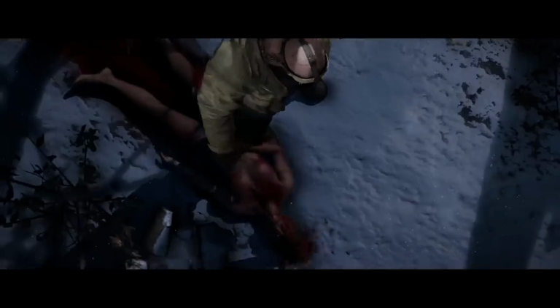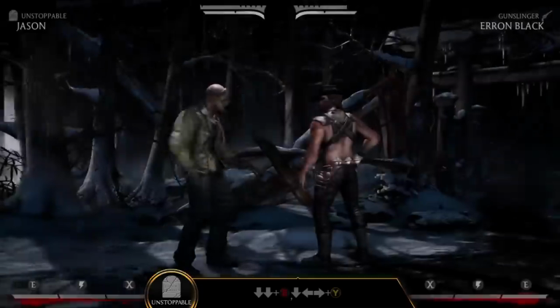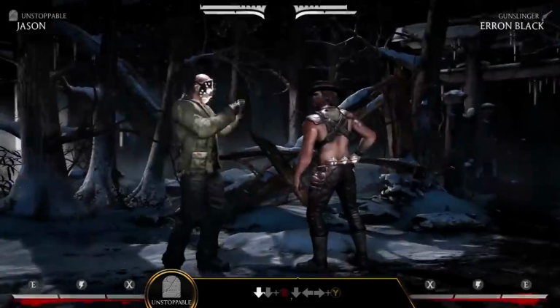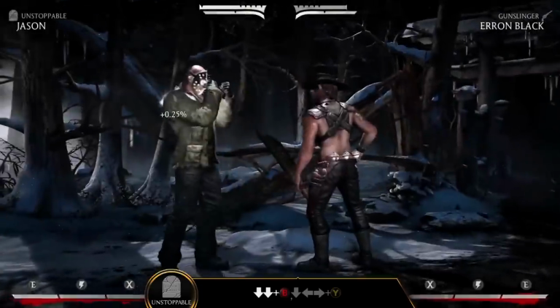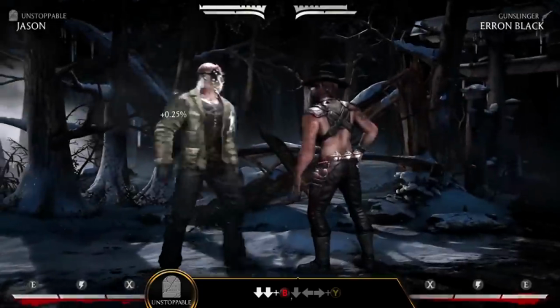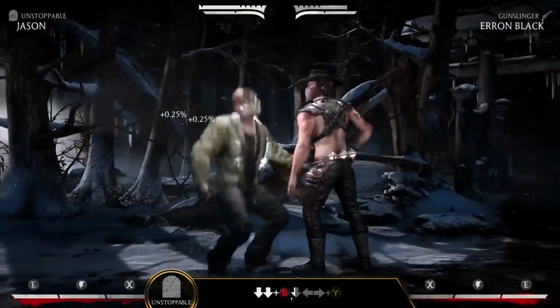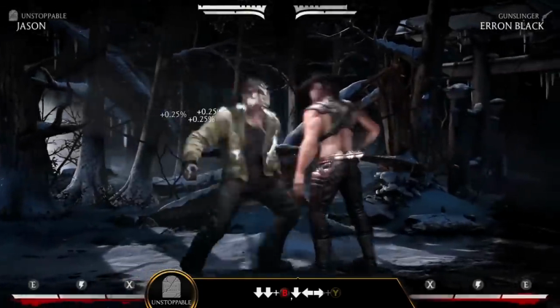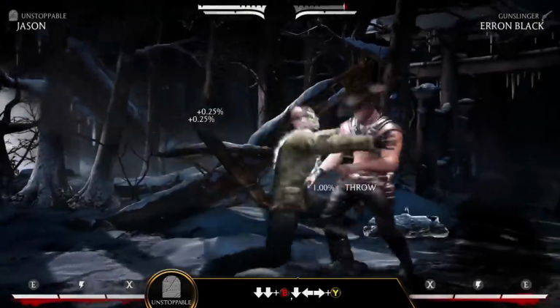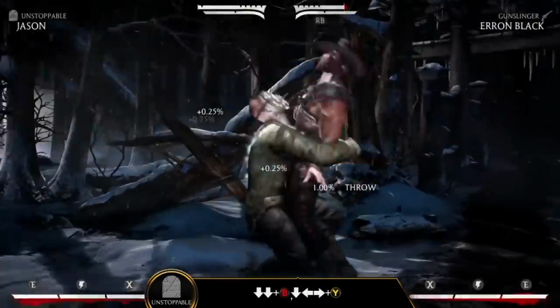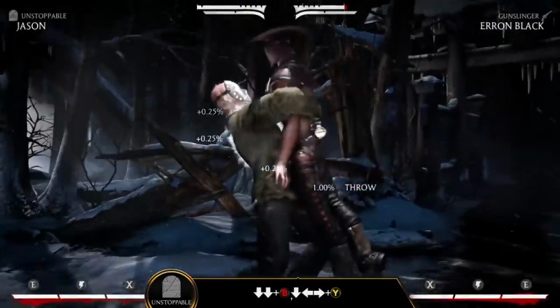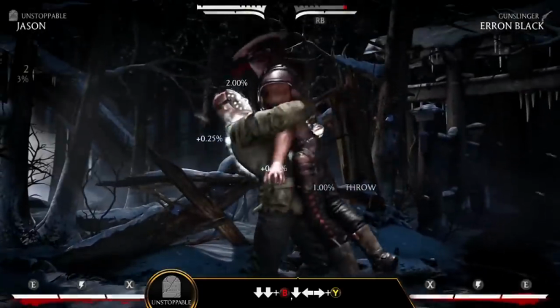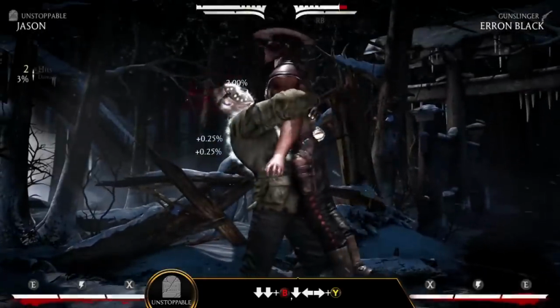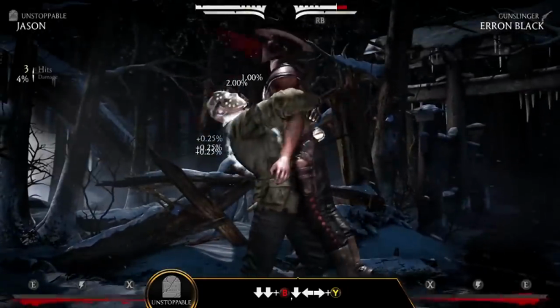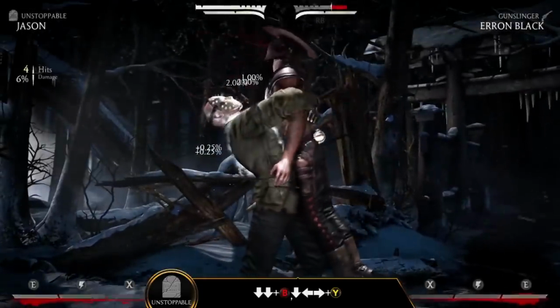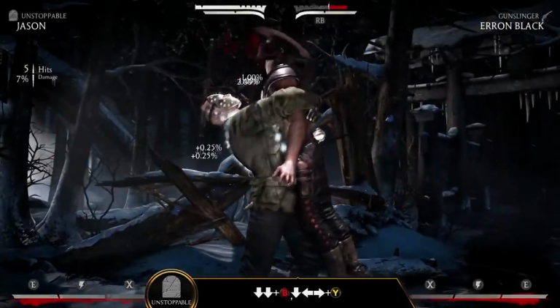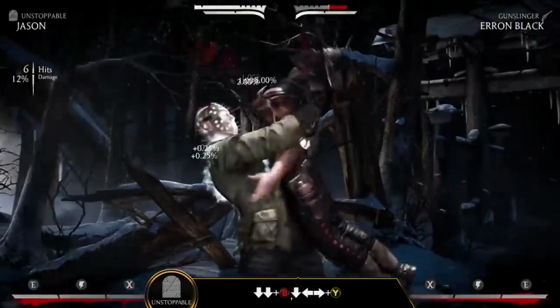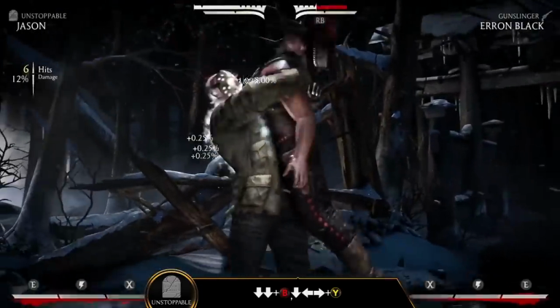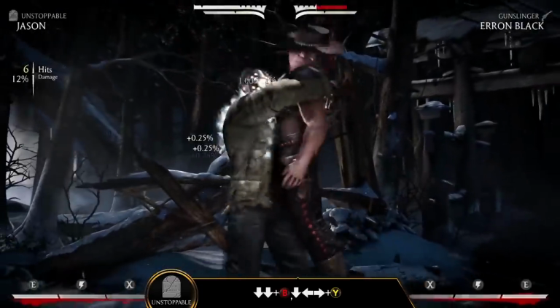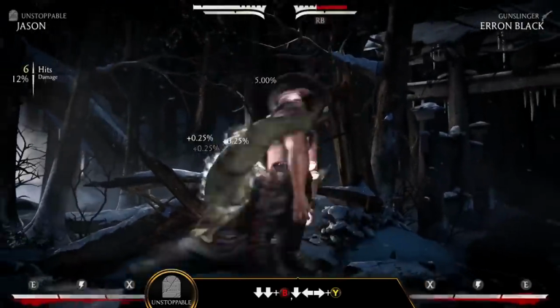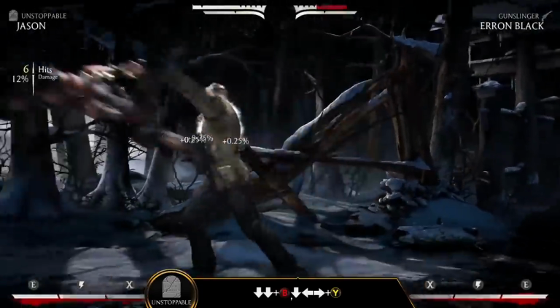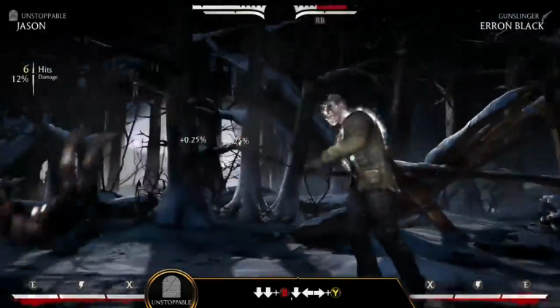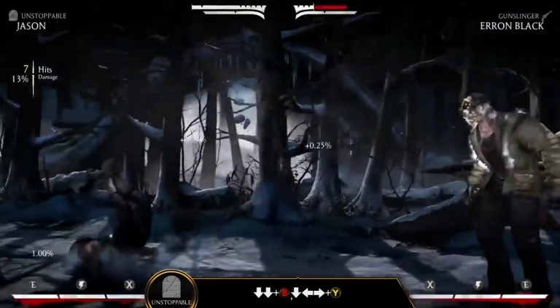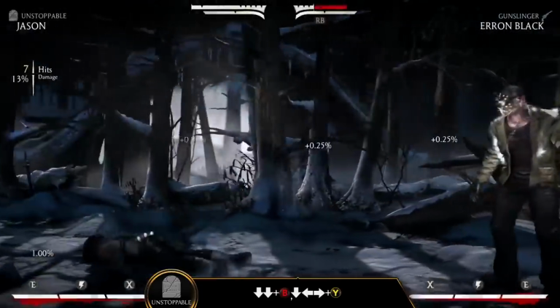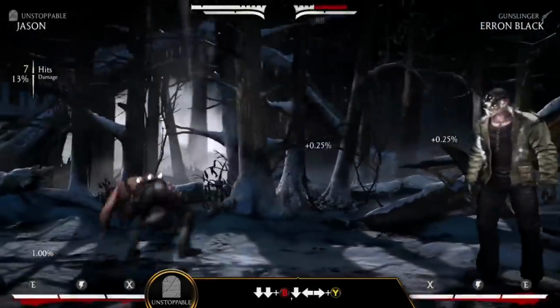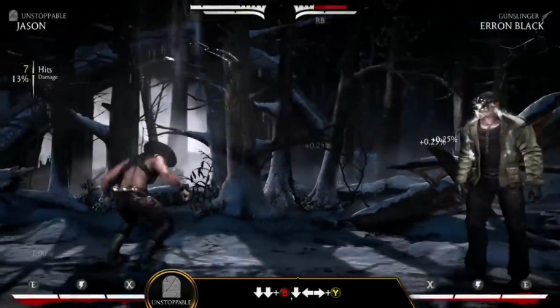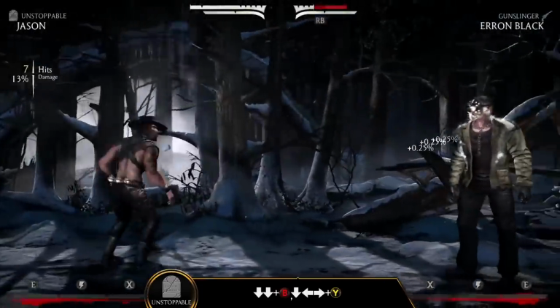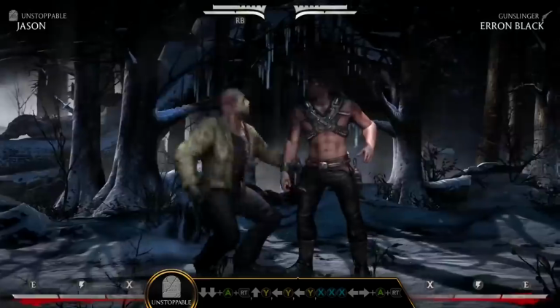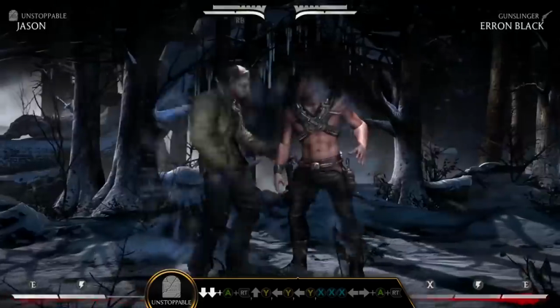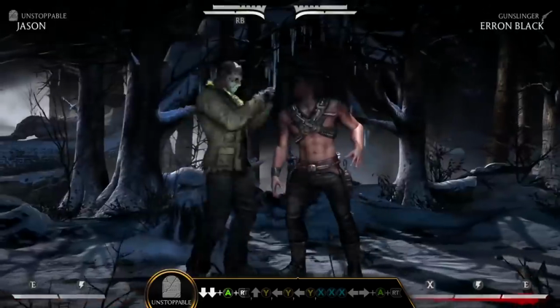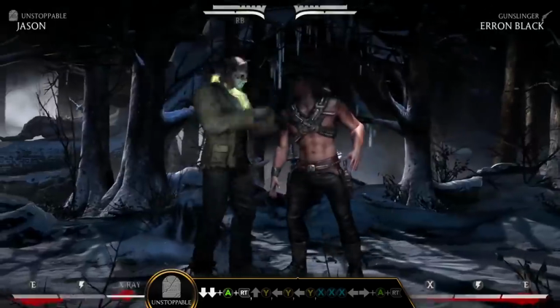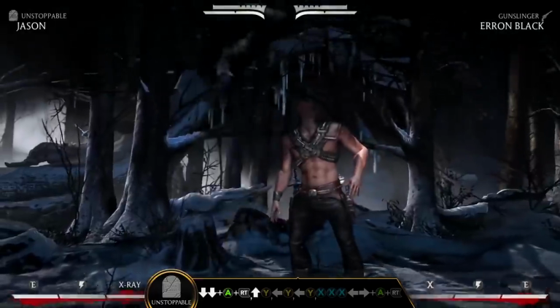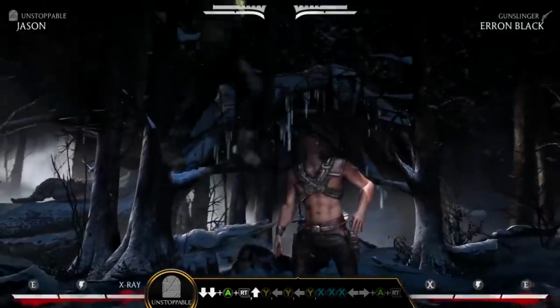In the Unstoppable variation, Jason gains the special move Rise, down-down-B, granting him temporary healing over time.